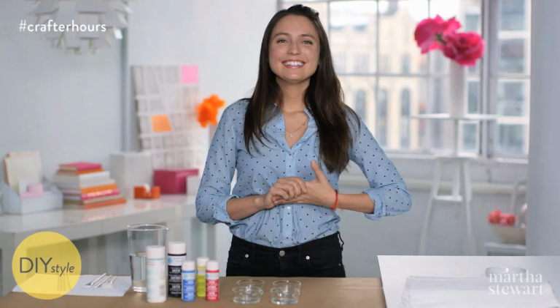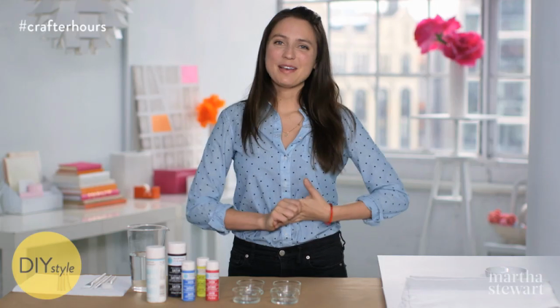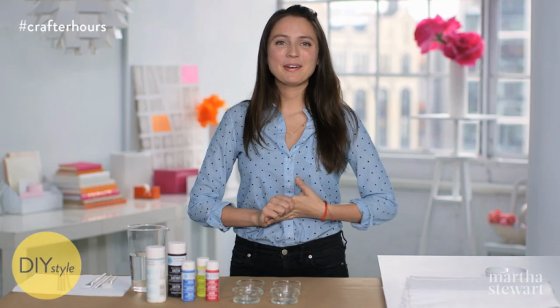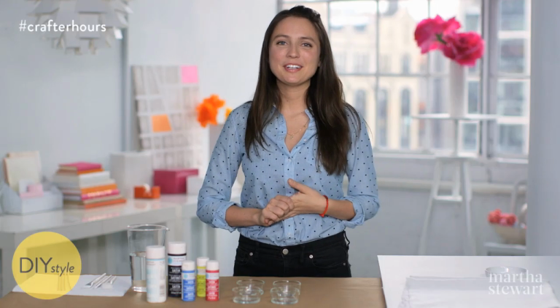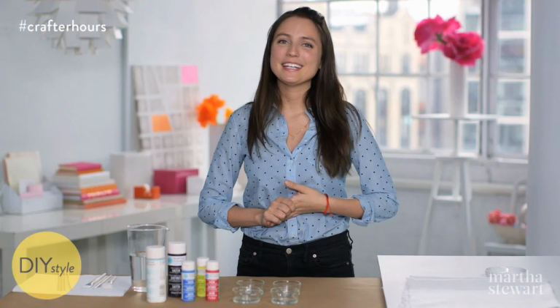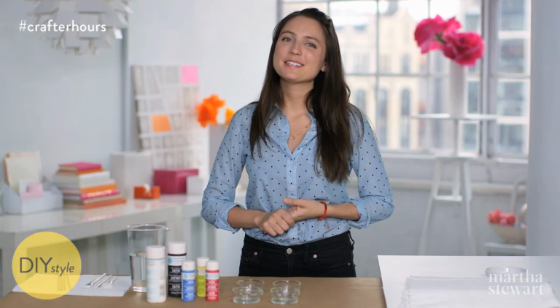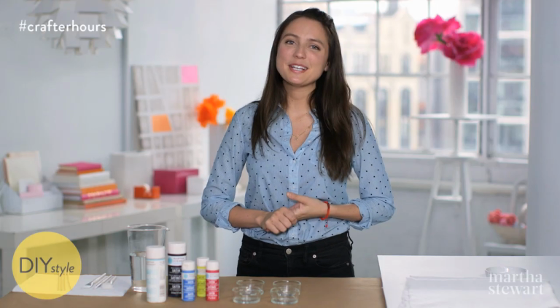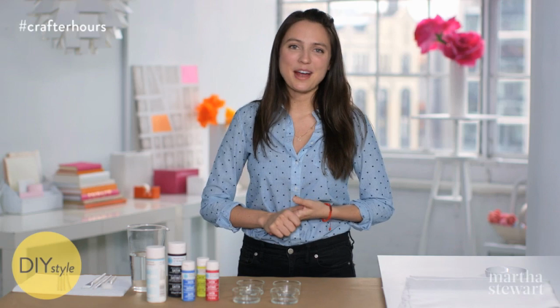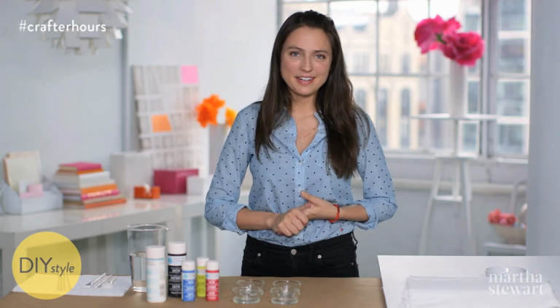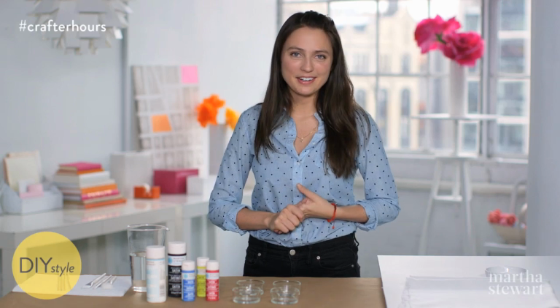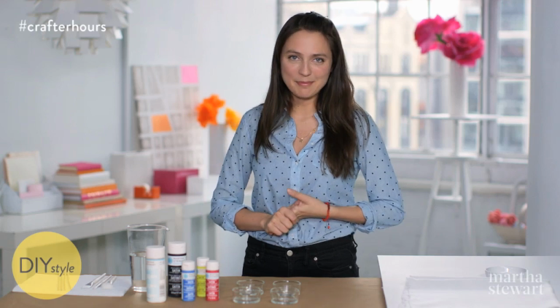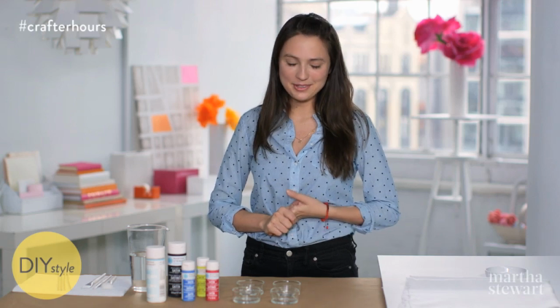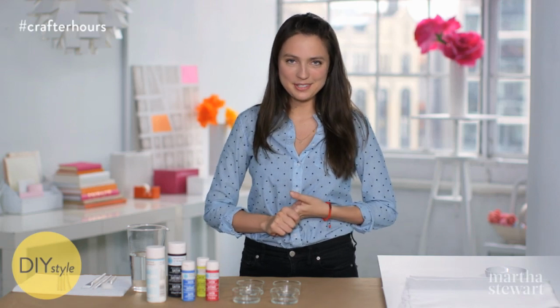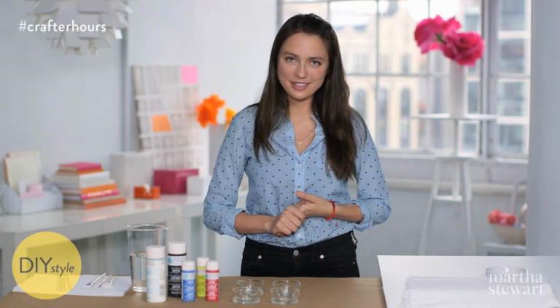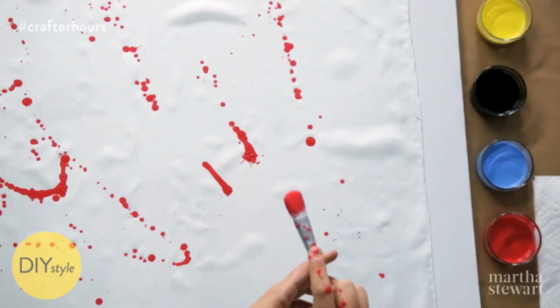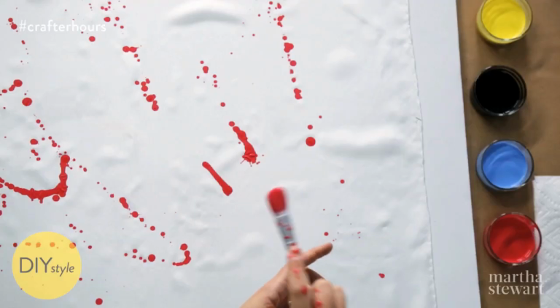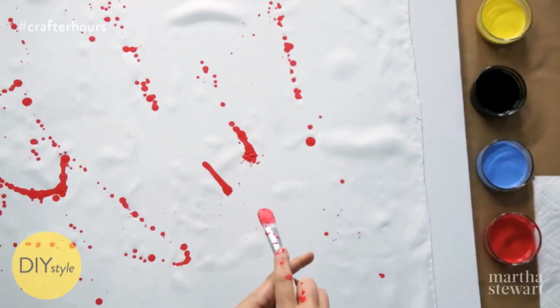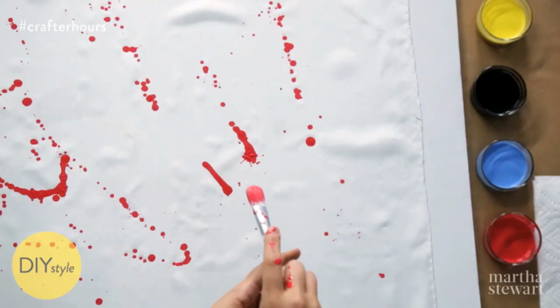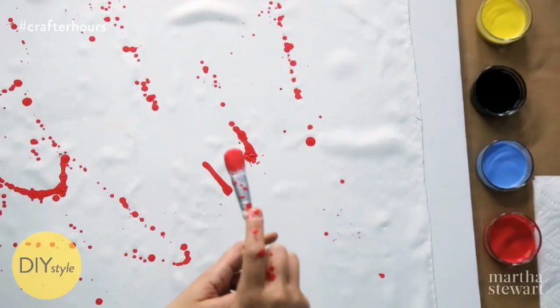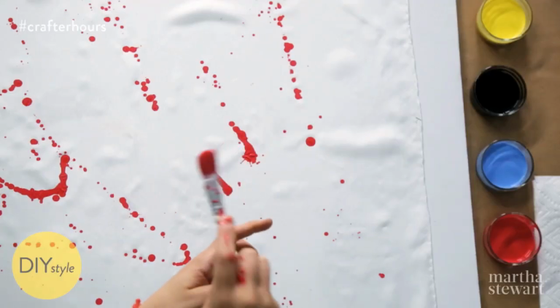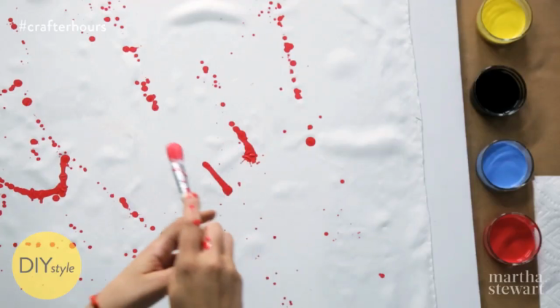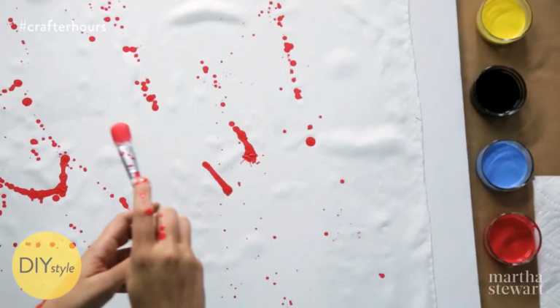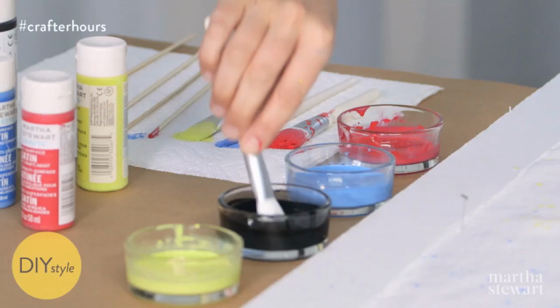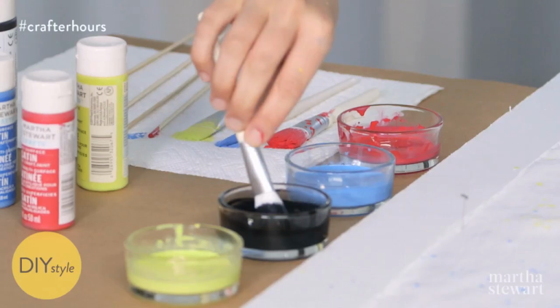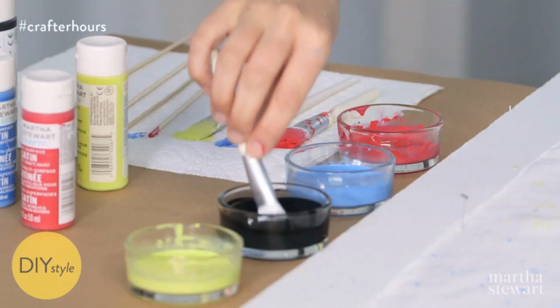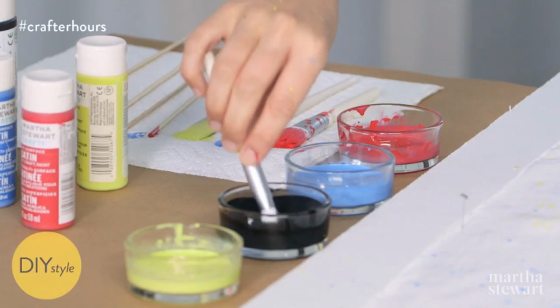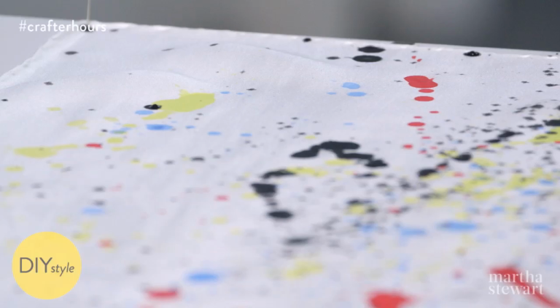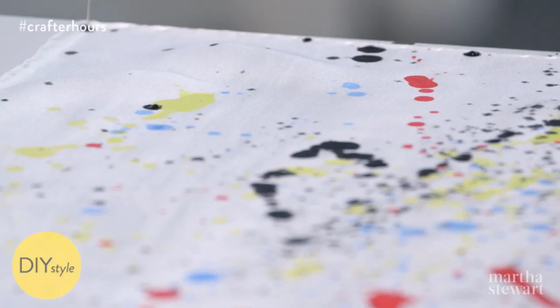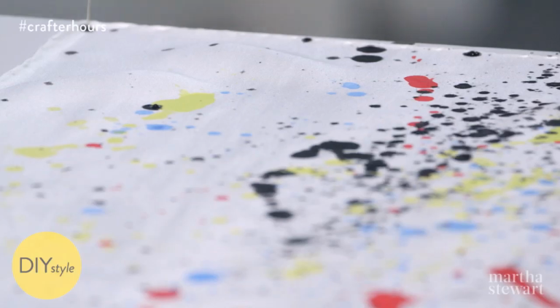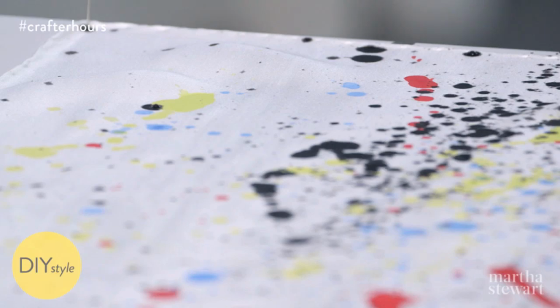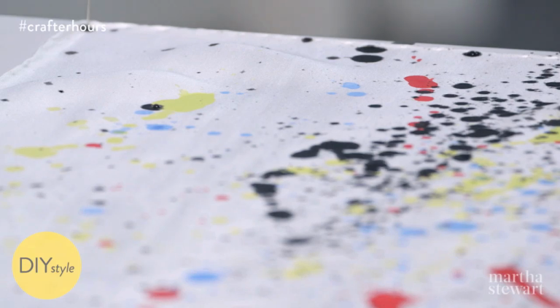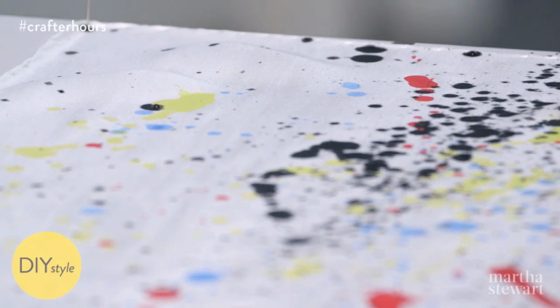I'm Erin Furey, Associate Crafts Editor at Martha Stewart. I love splatter painting, and if you're the same, this is the perfect craft for you.